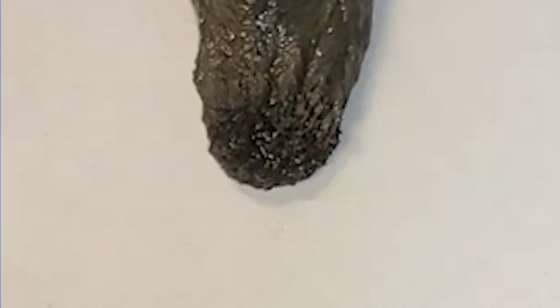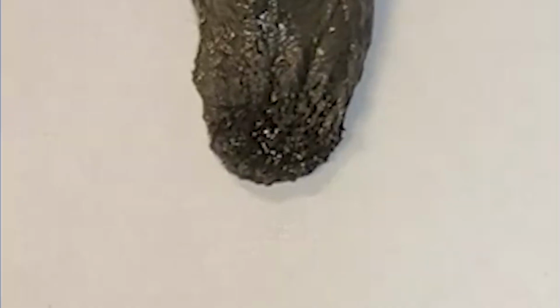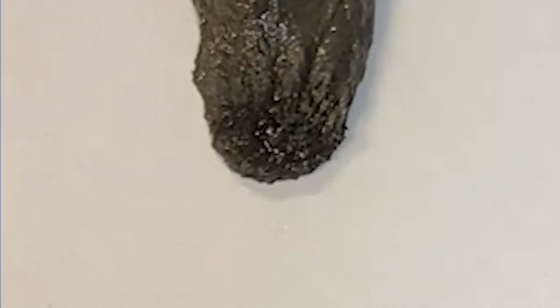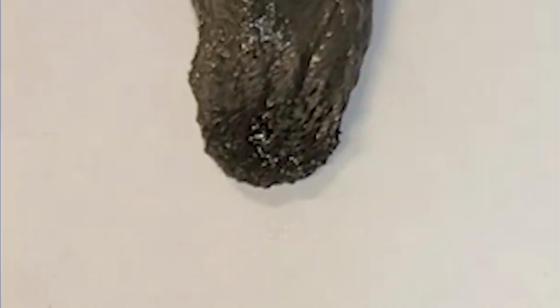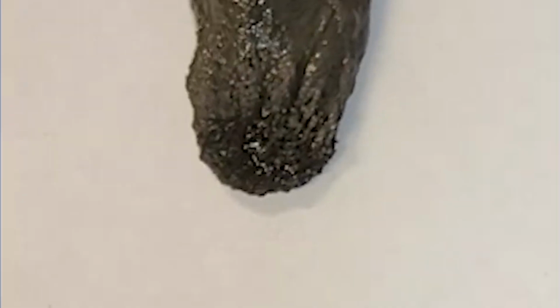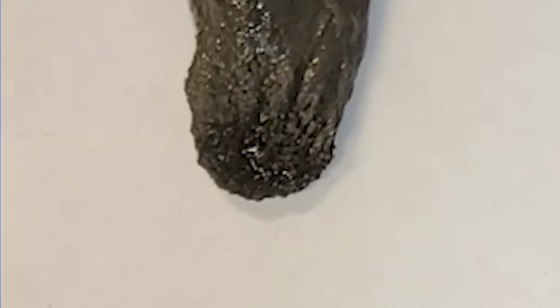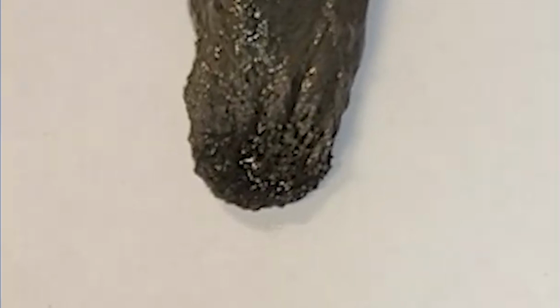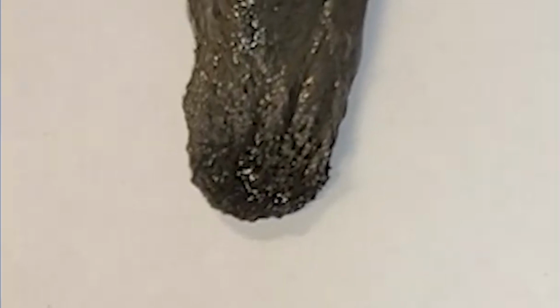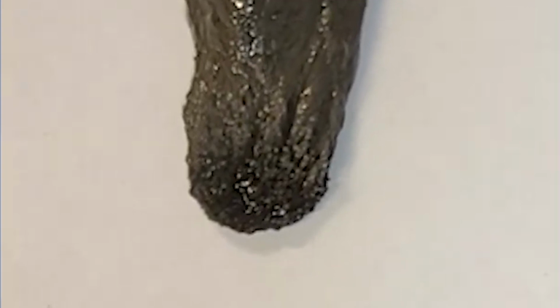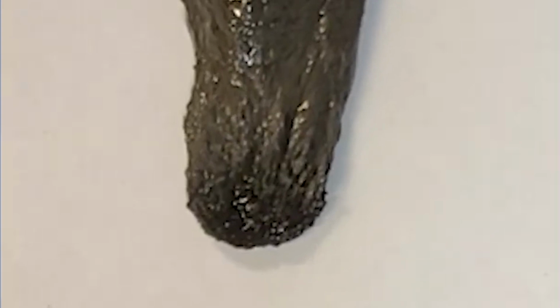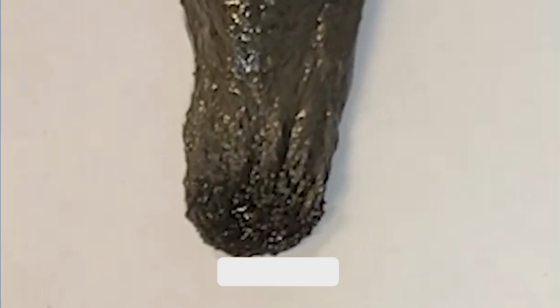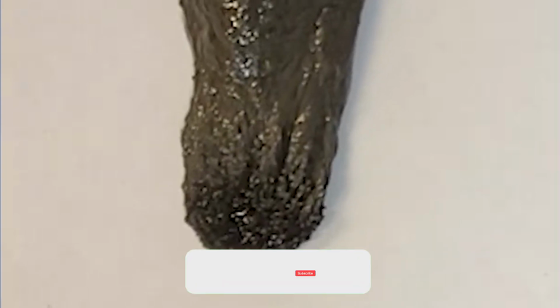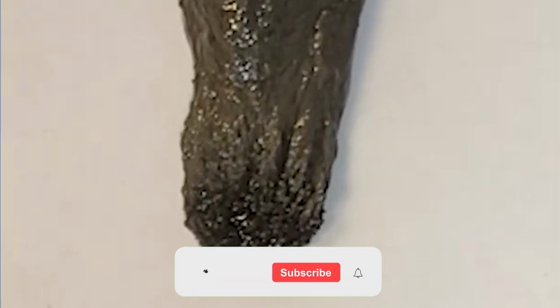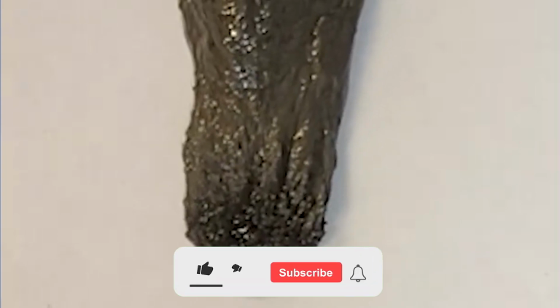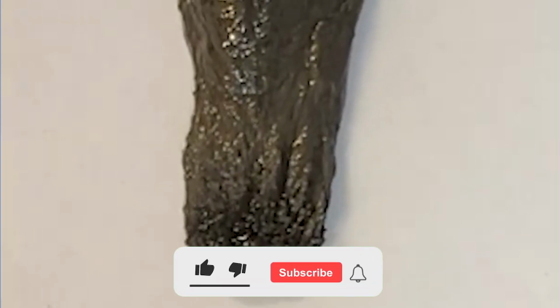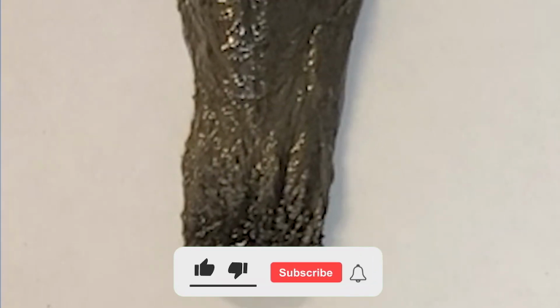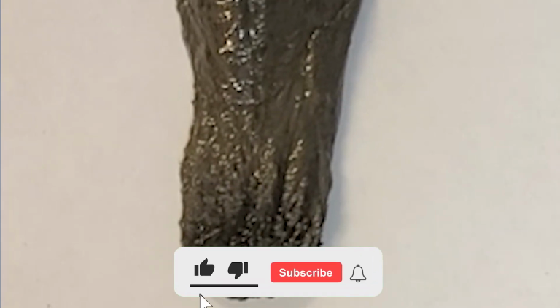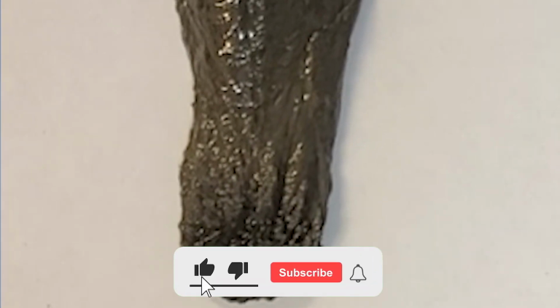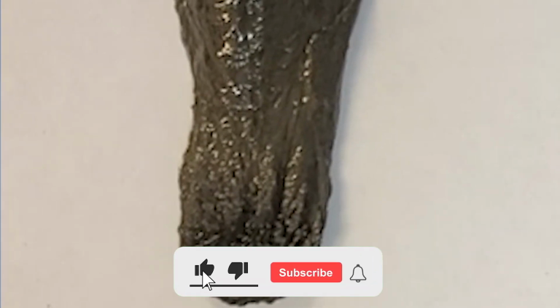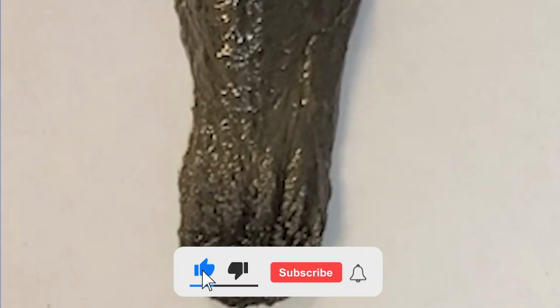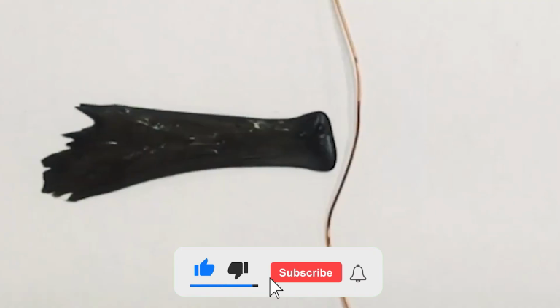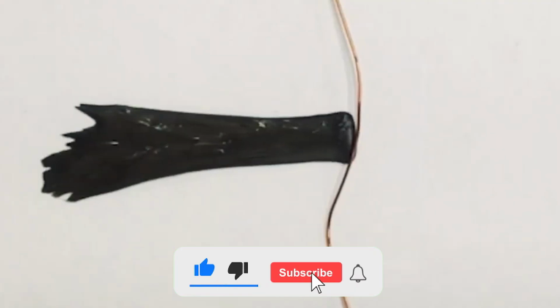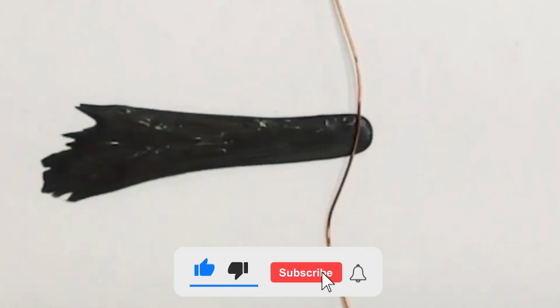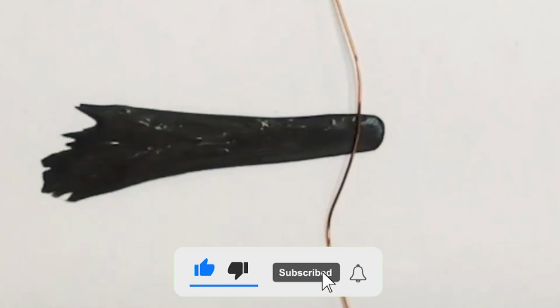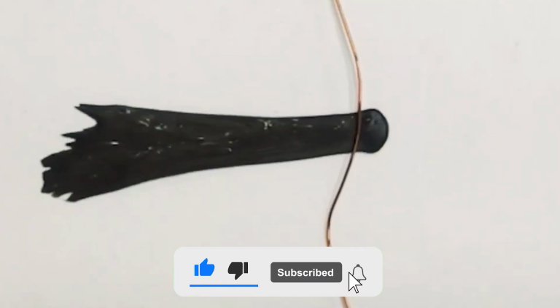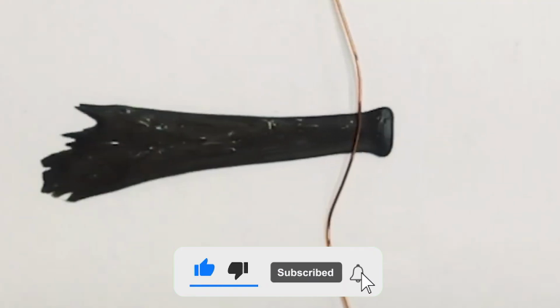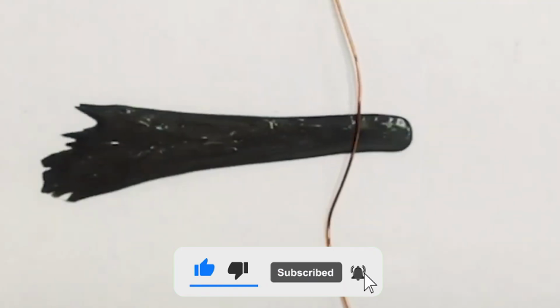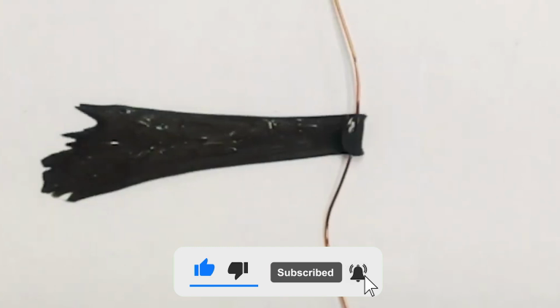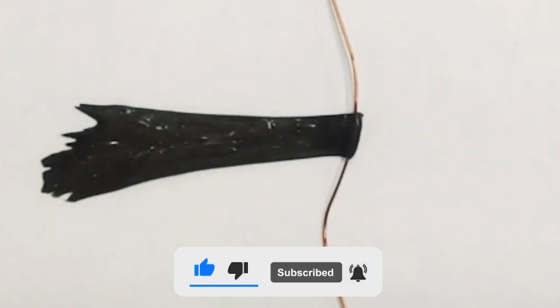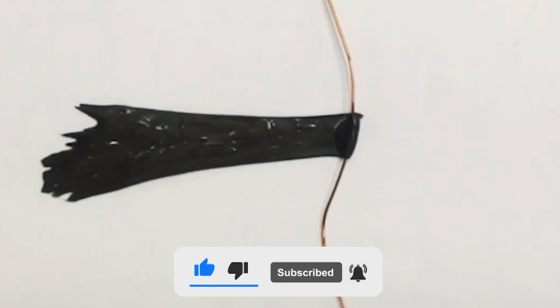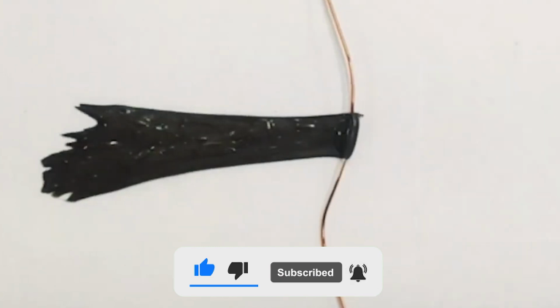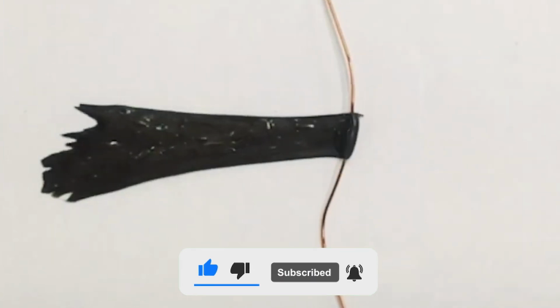With that, we have come to the end of this video. Consider subscribing to join in next time for more interesting content!